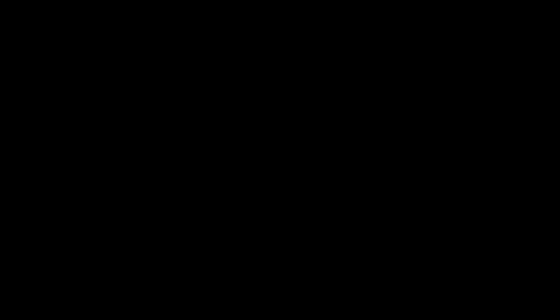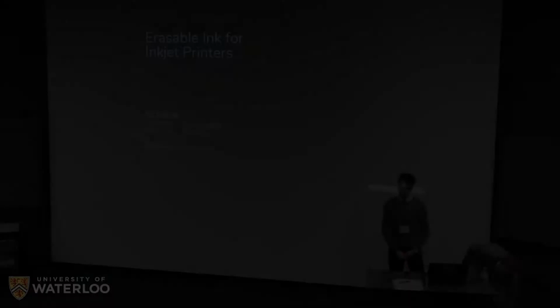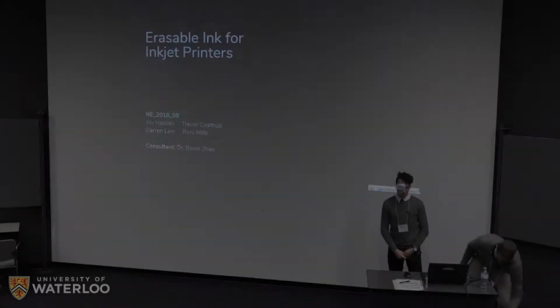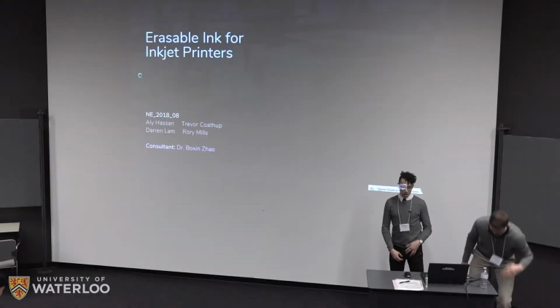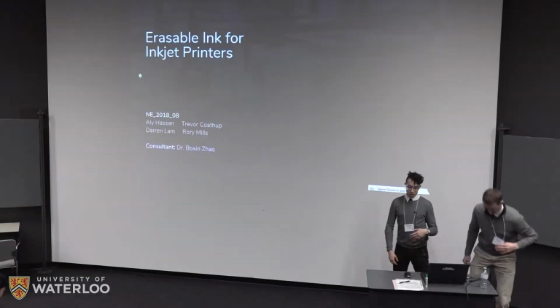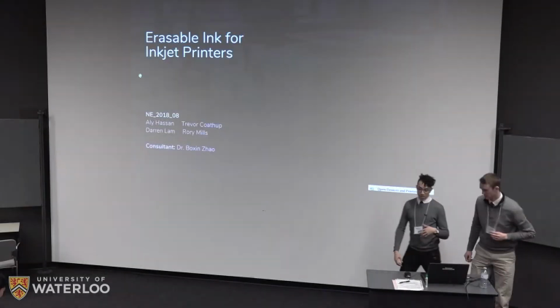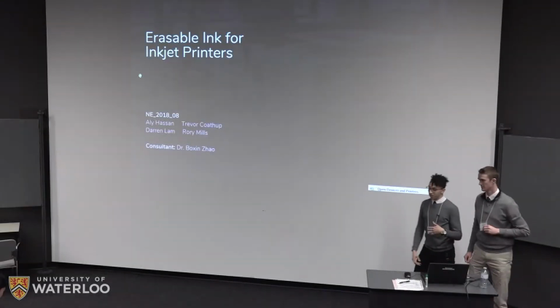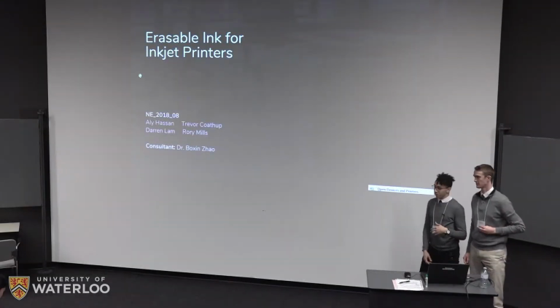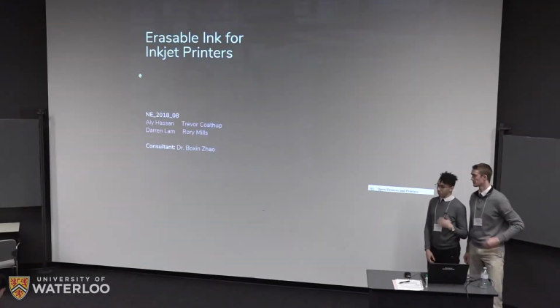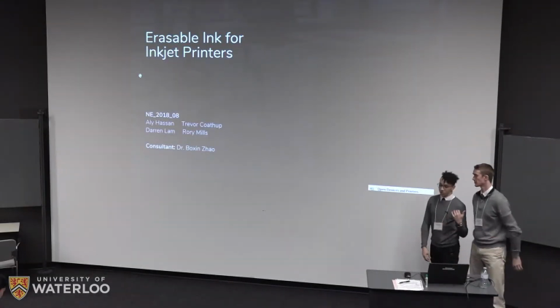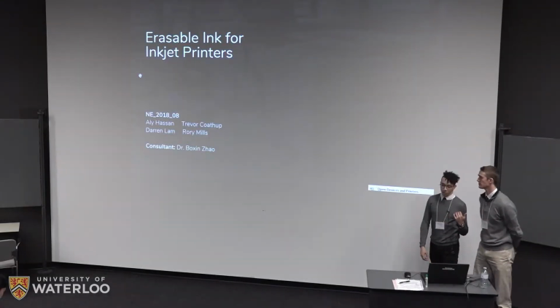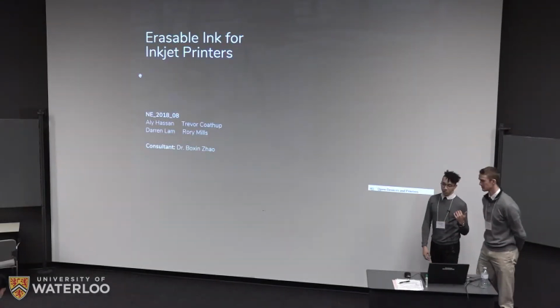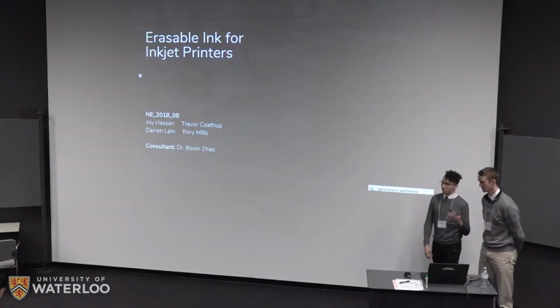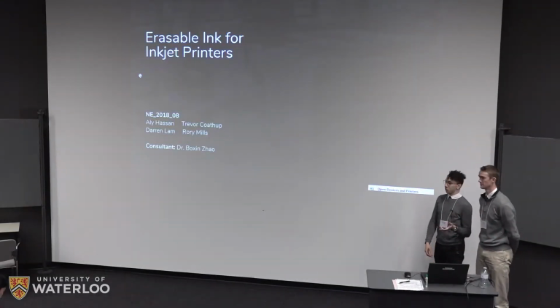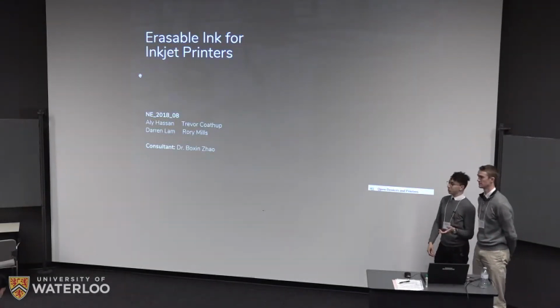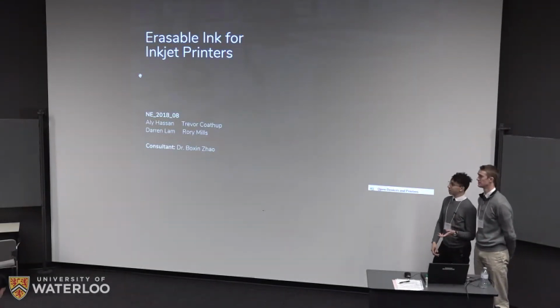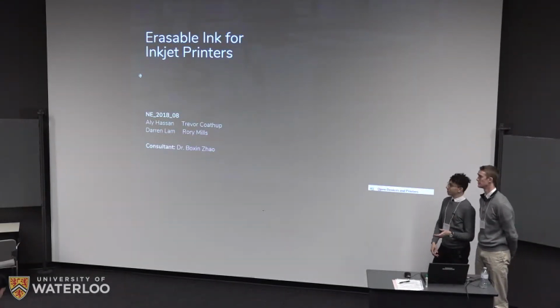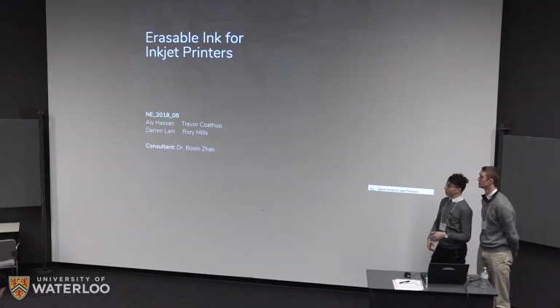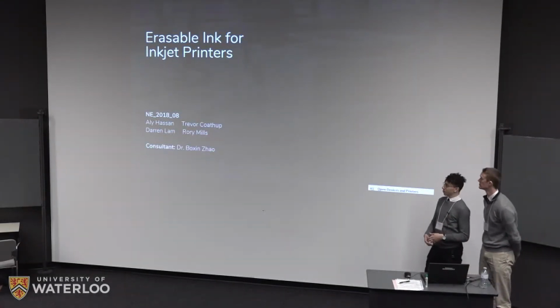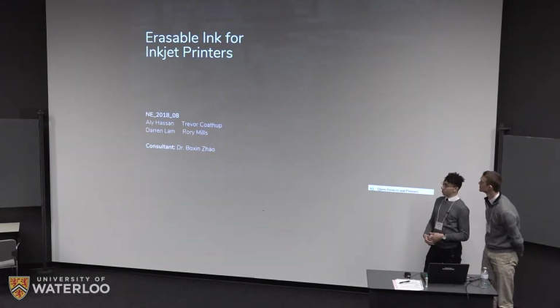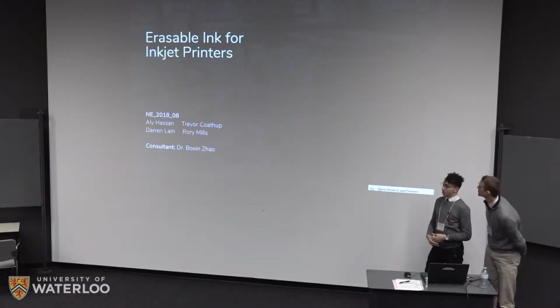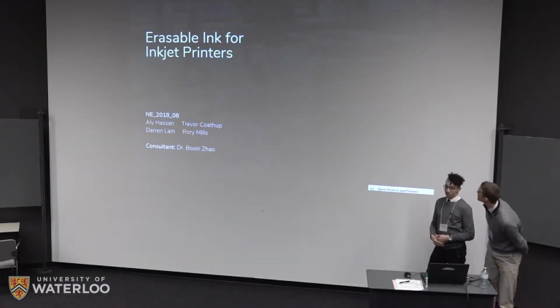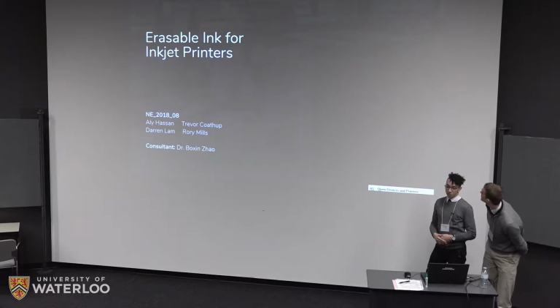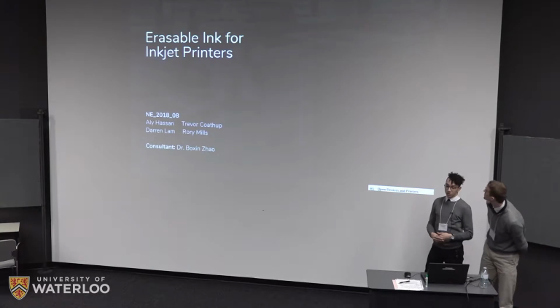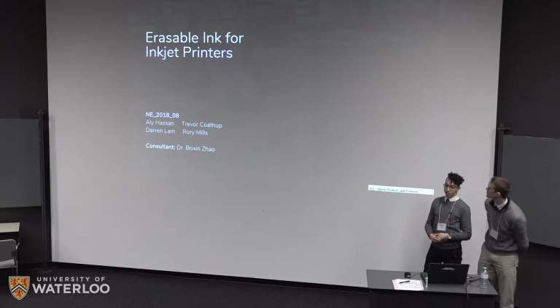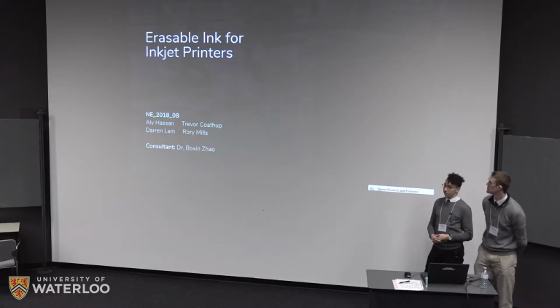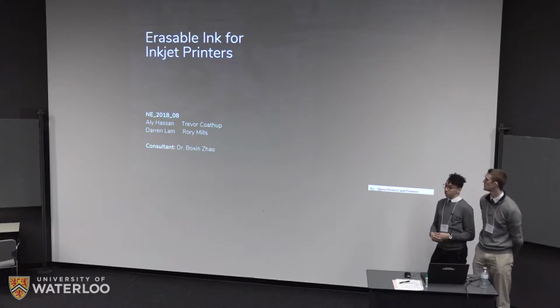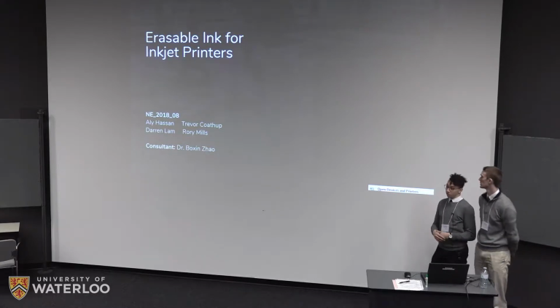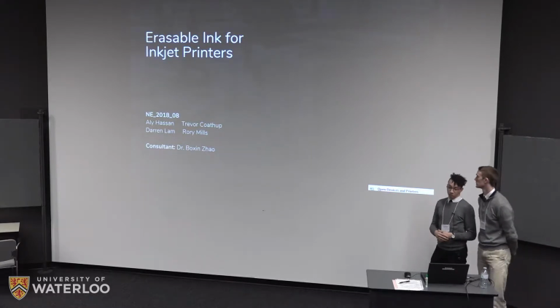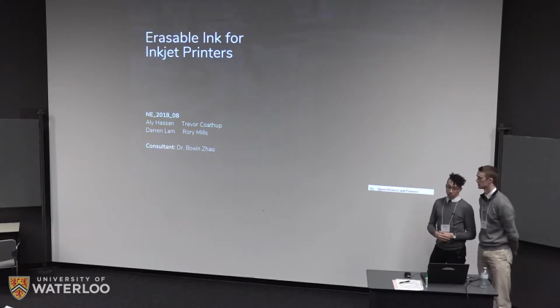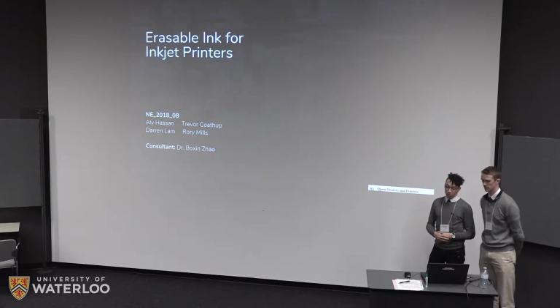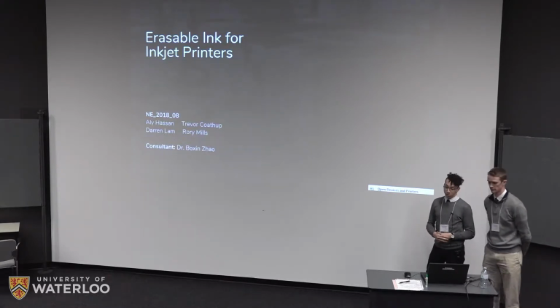I'm Ali Hassan, here with Trevor Kodup, and working with Darren Lamb and Rory Mills on erasable ink for inkjet printers. Together we form group number eight and our consultant is Dr. Zhao.